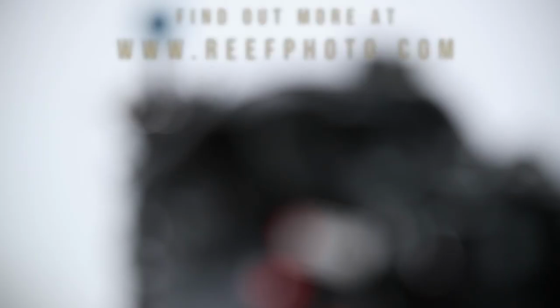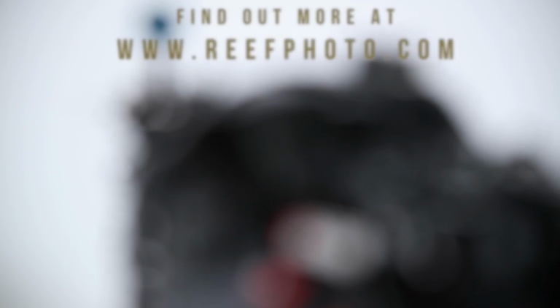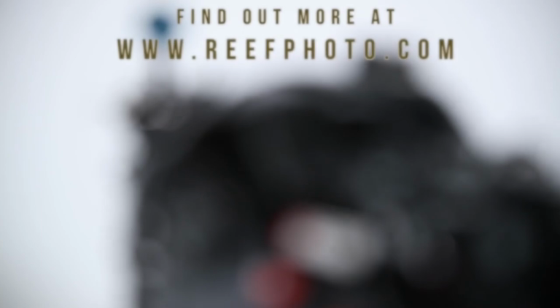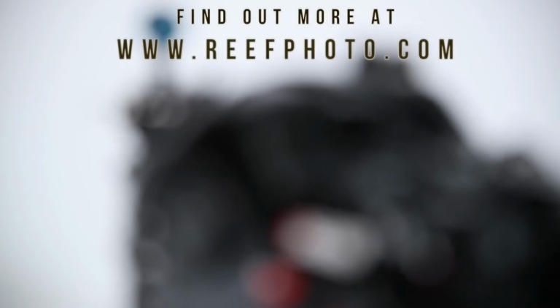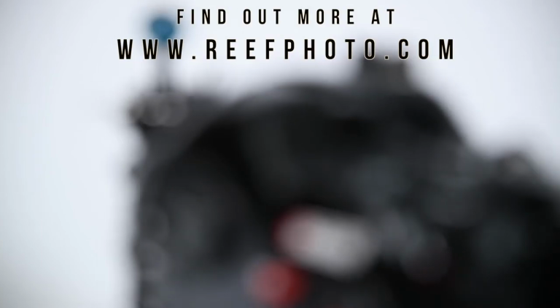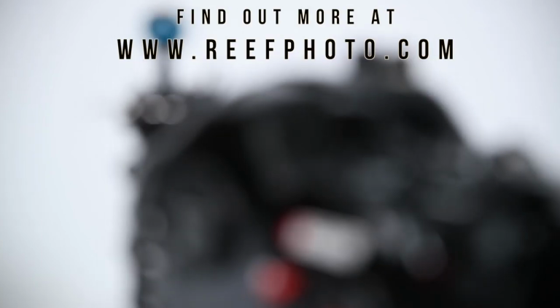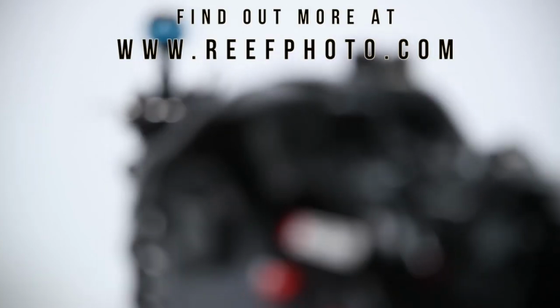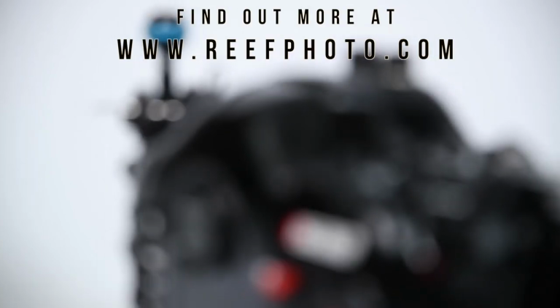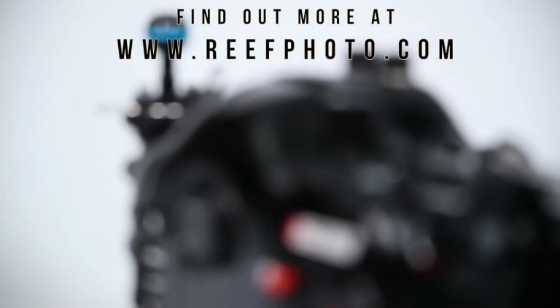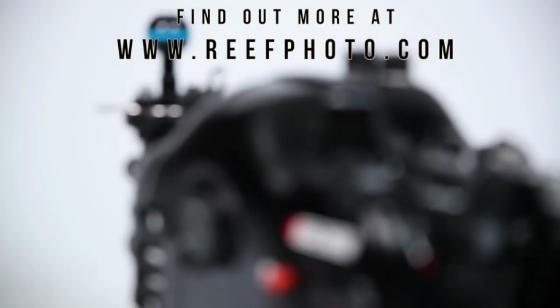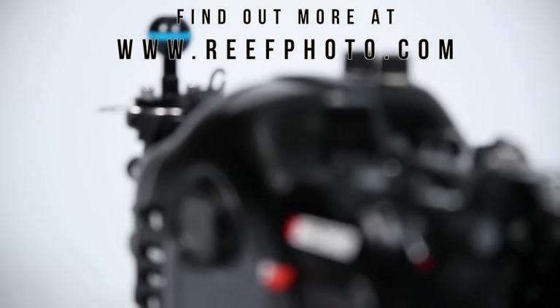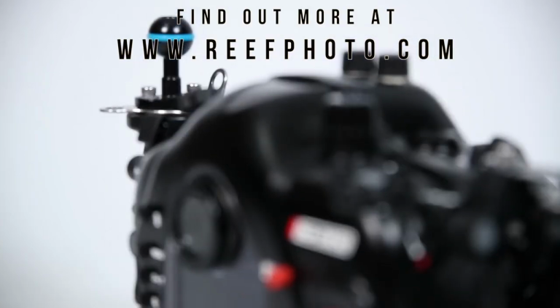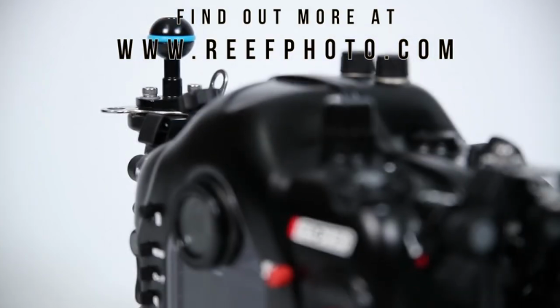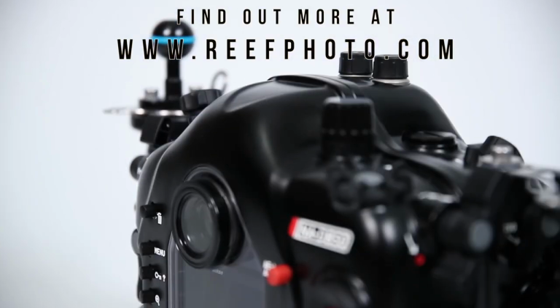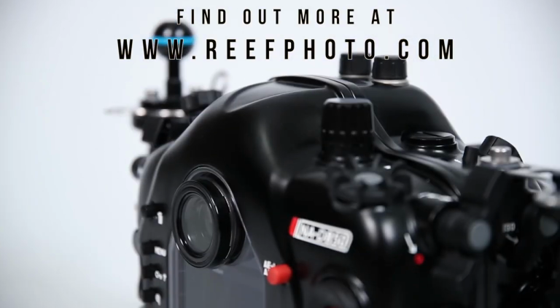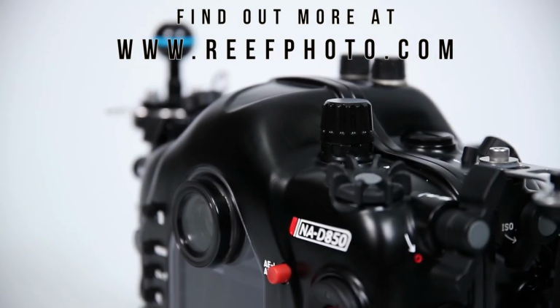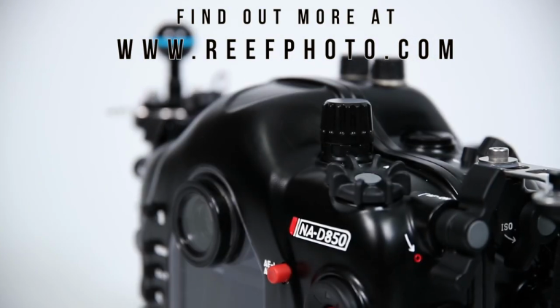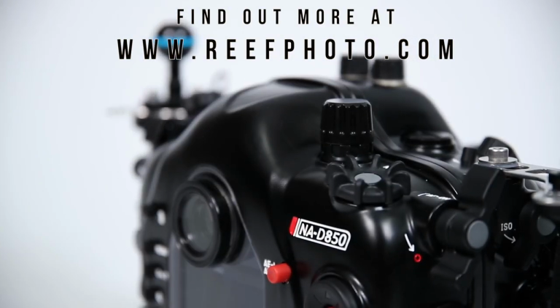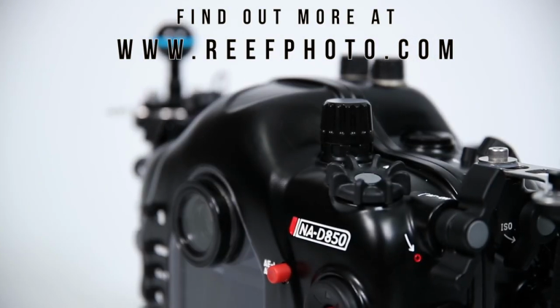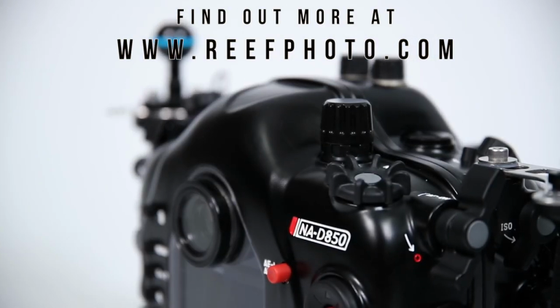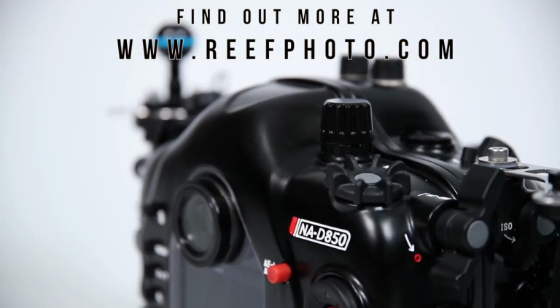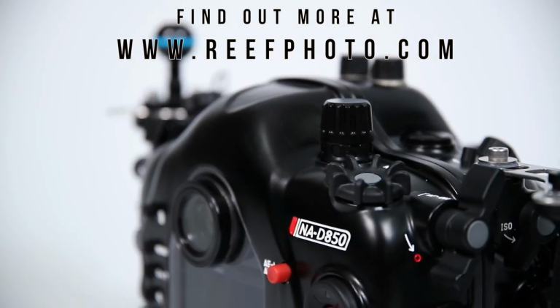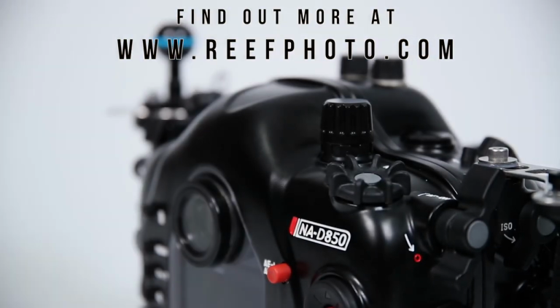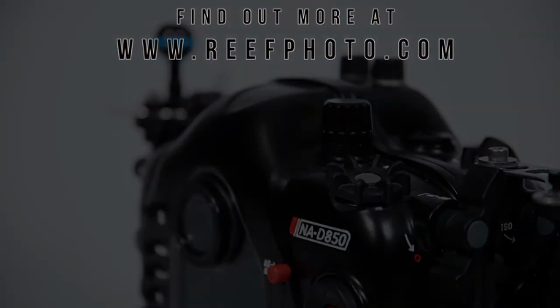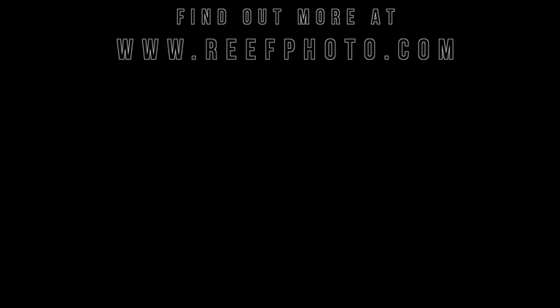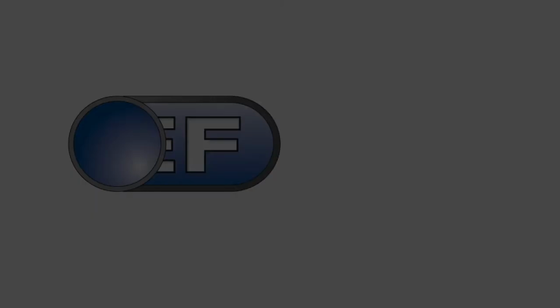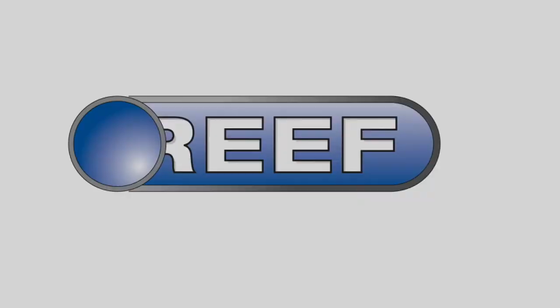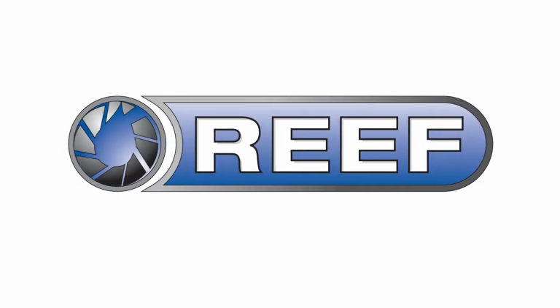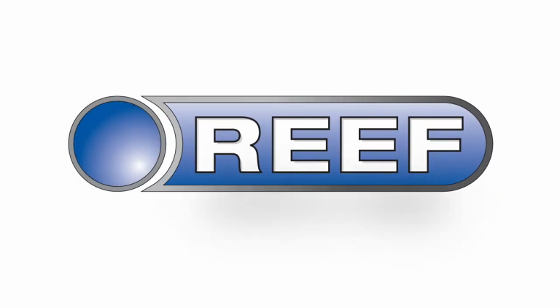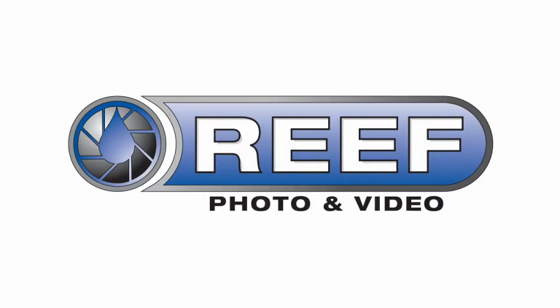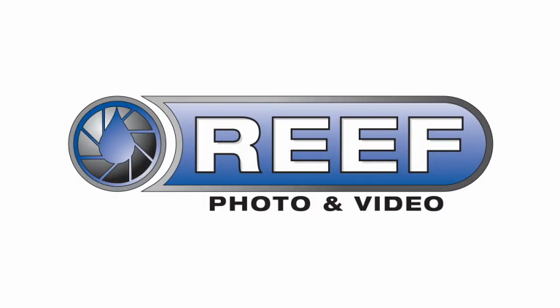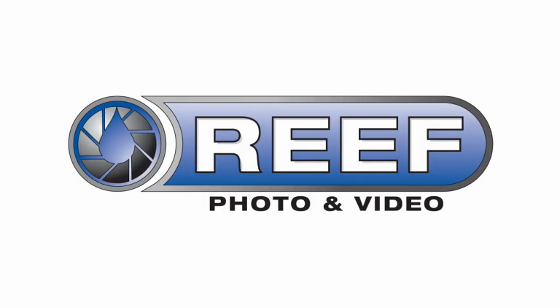For further information on this product, support, or questions, please contact our RePhoto and Video staff. We're happy to help.